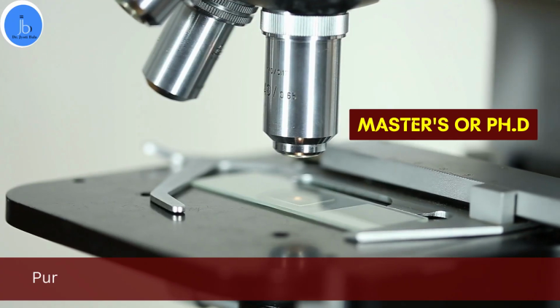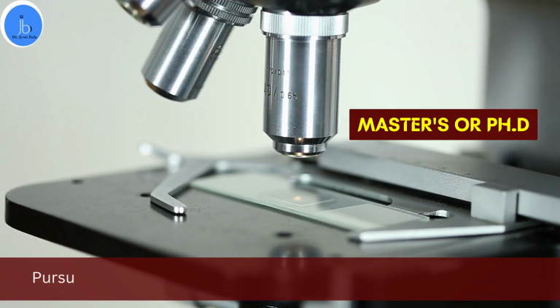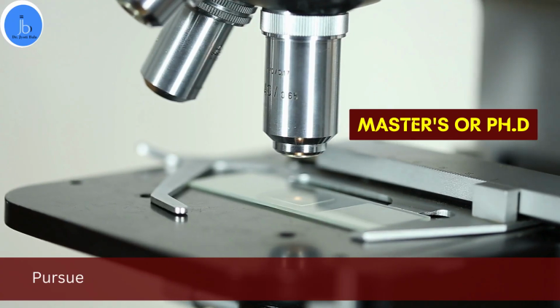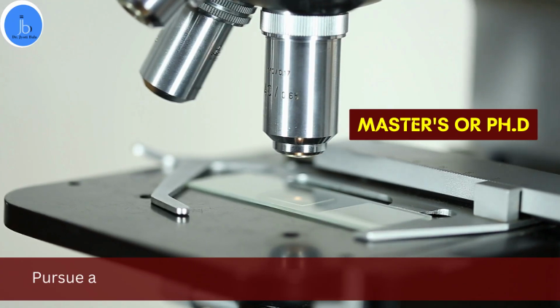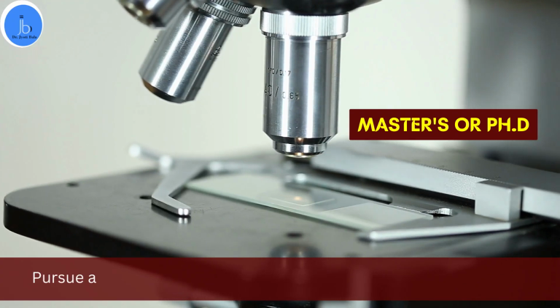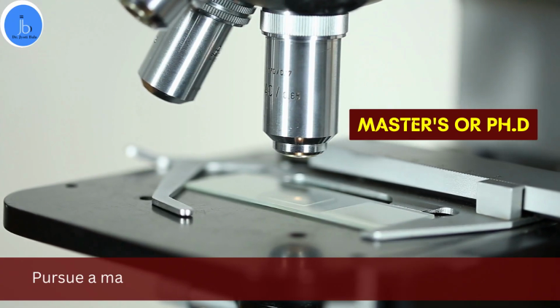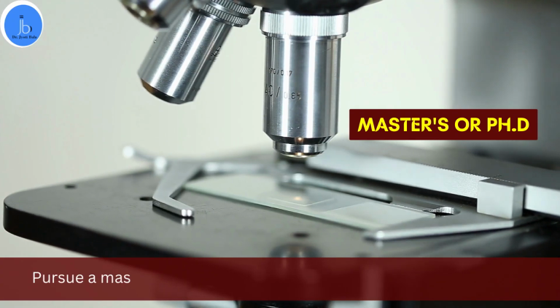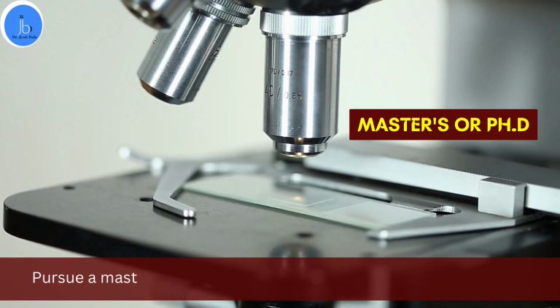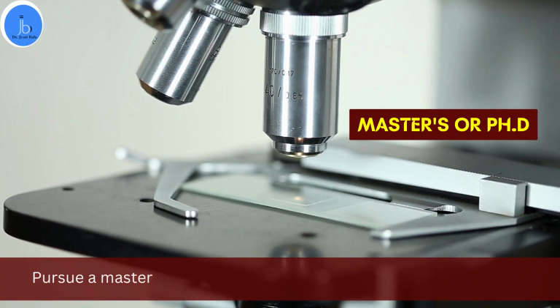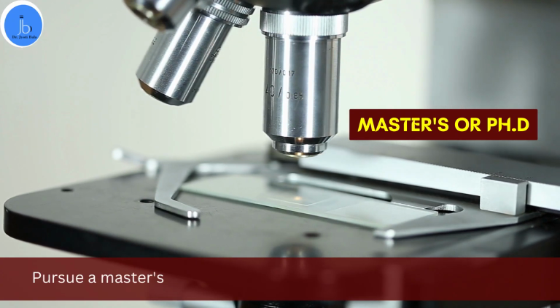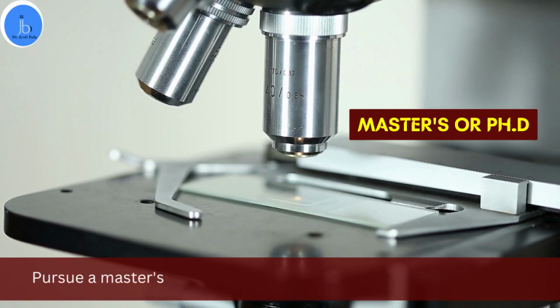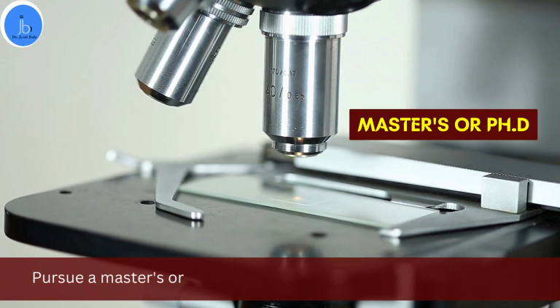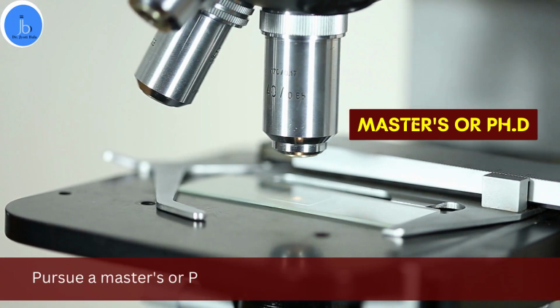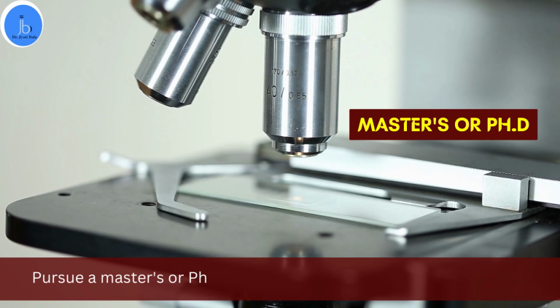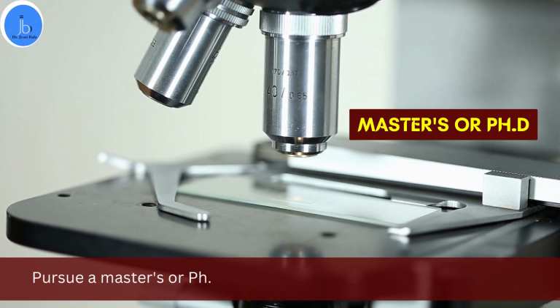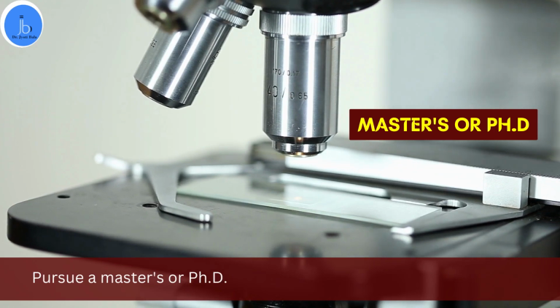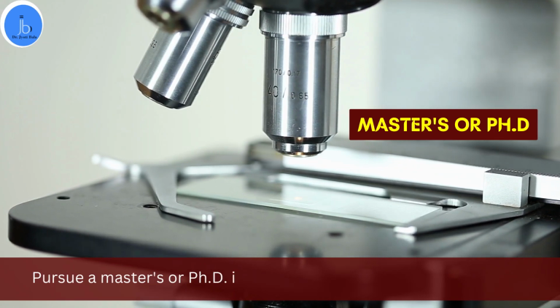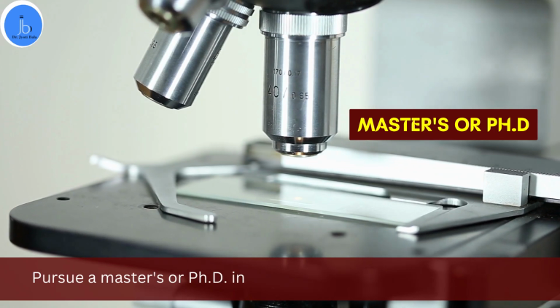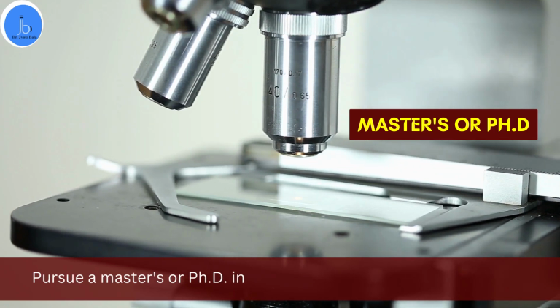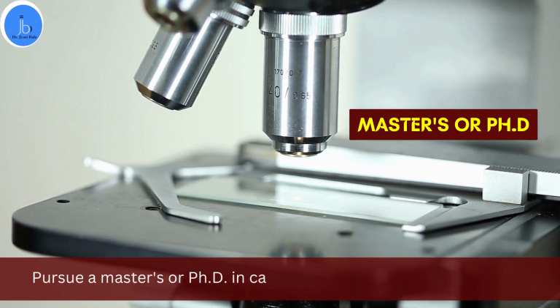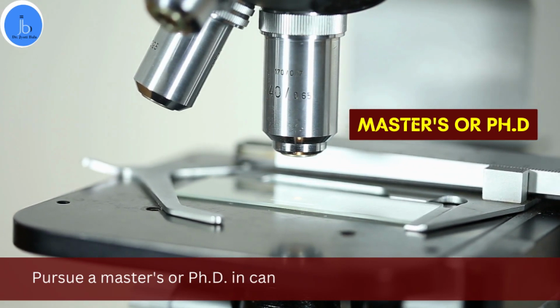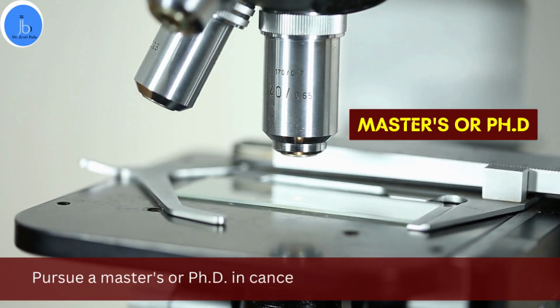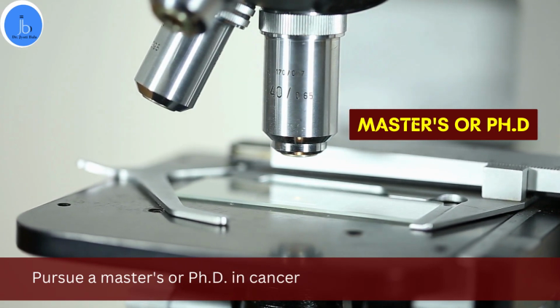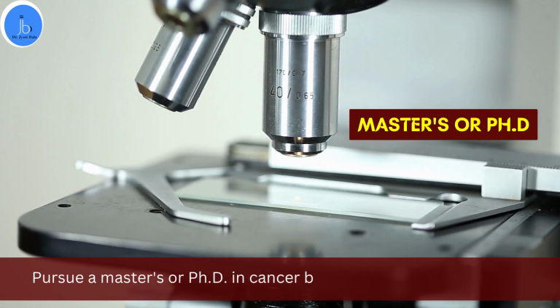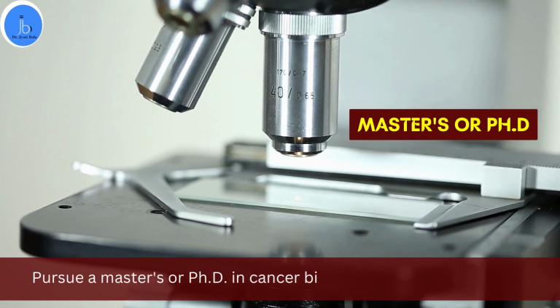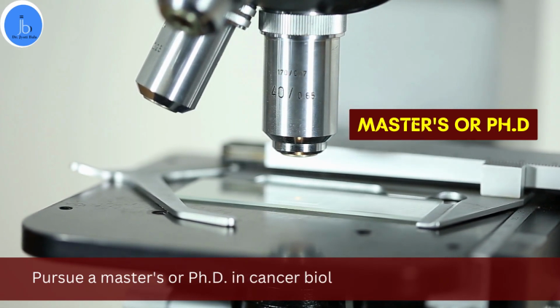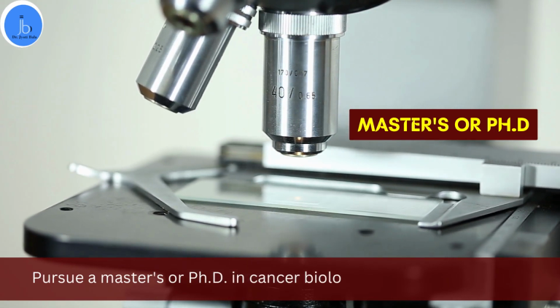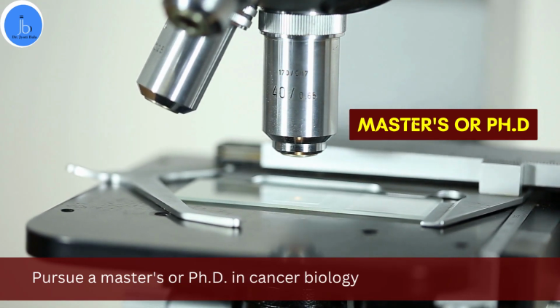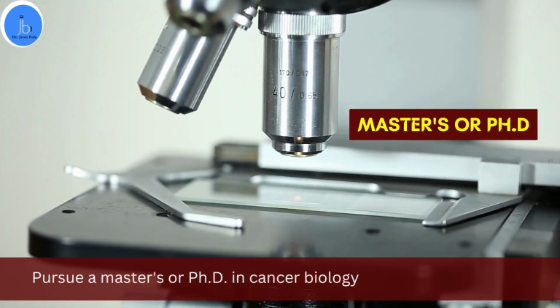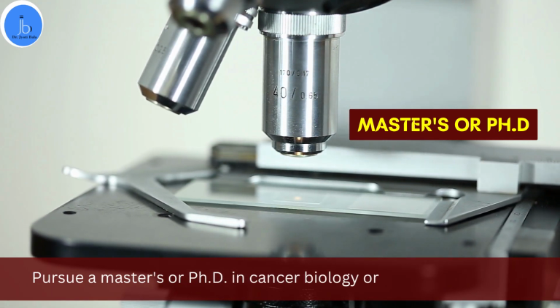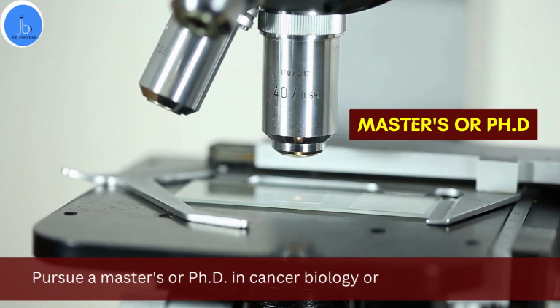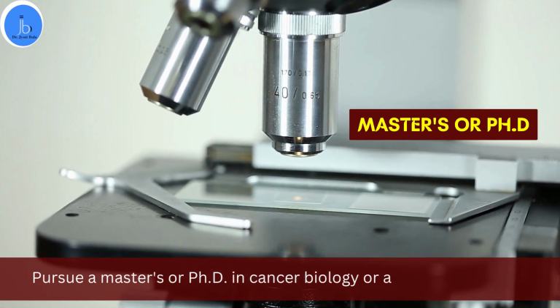Then pursue a master's and PhD degree which revolves around molecular biology, cancer biology, or a related discipline to gain specialized knowledge.